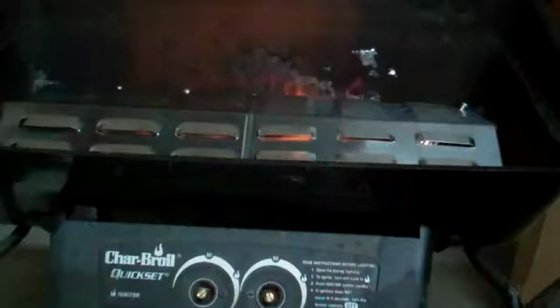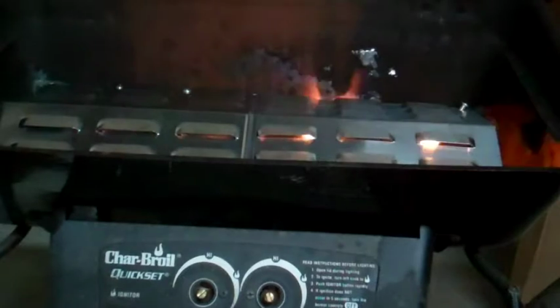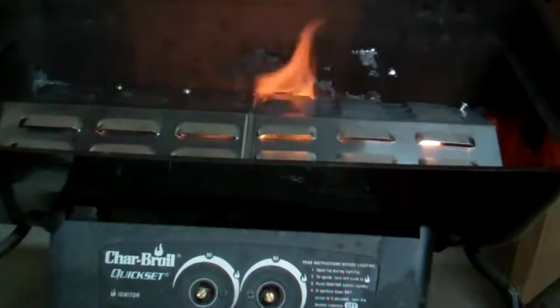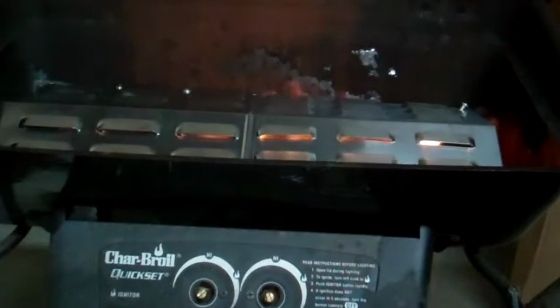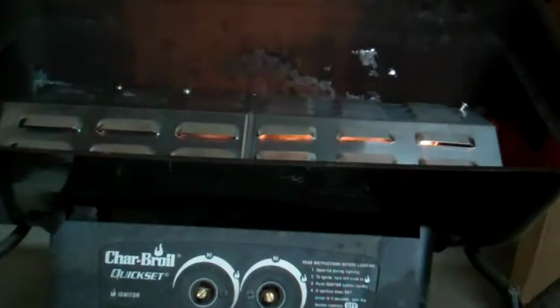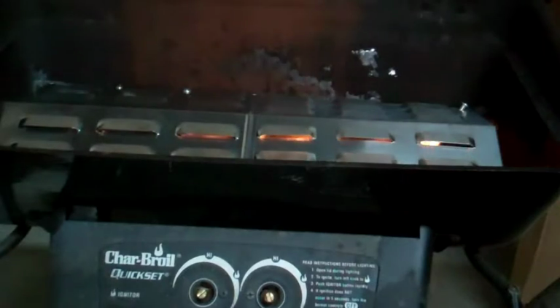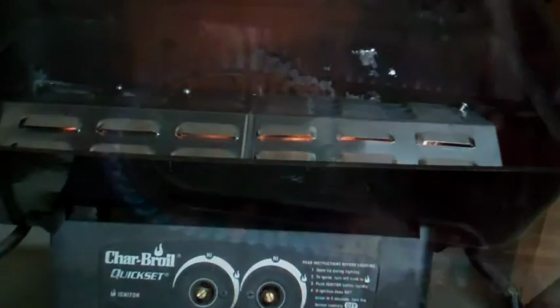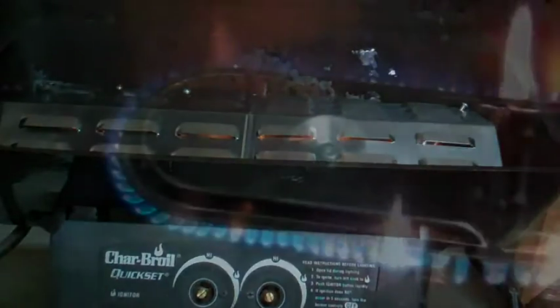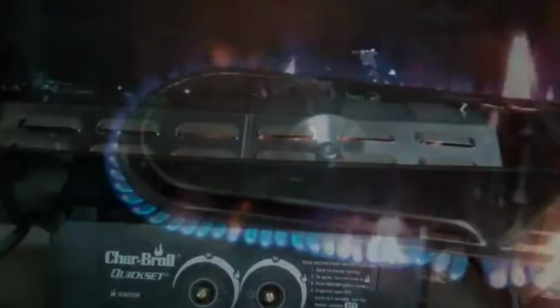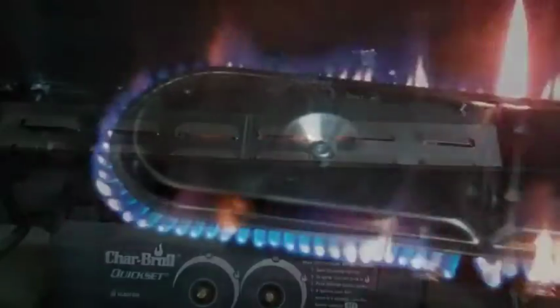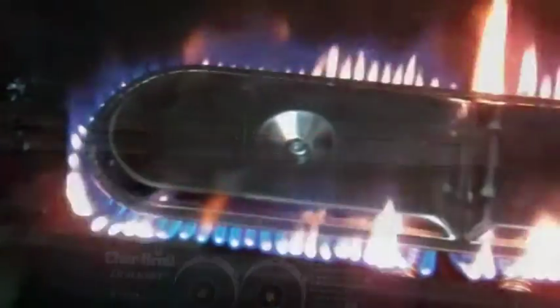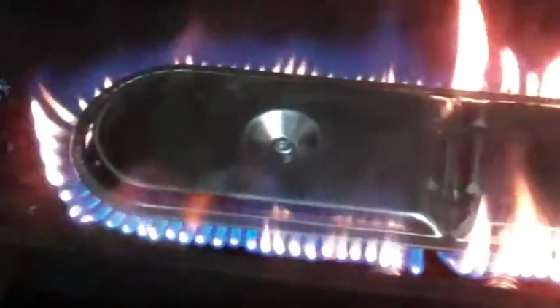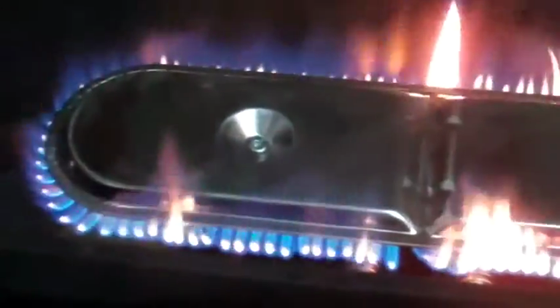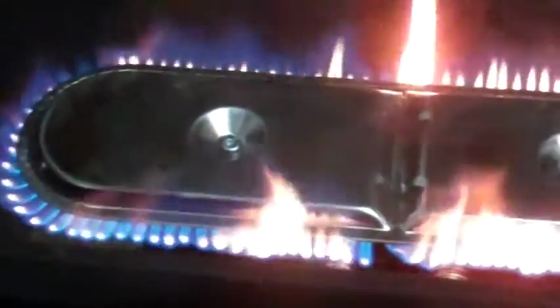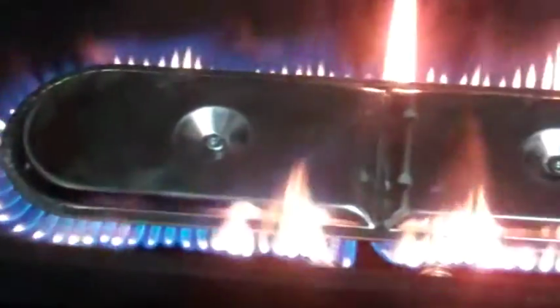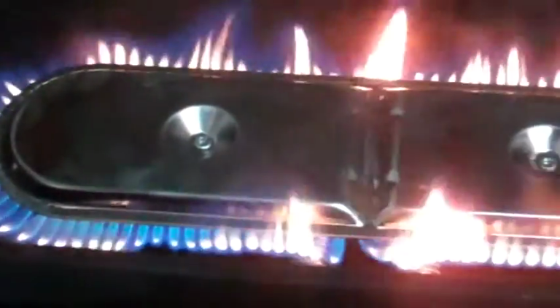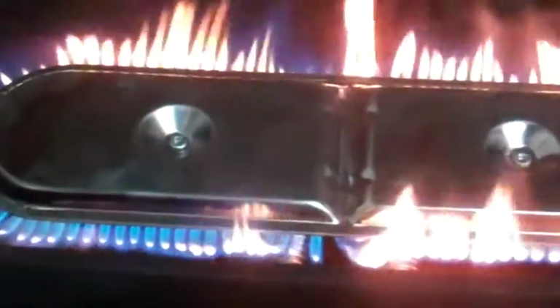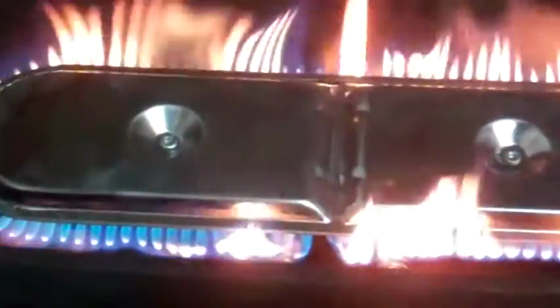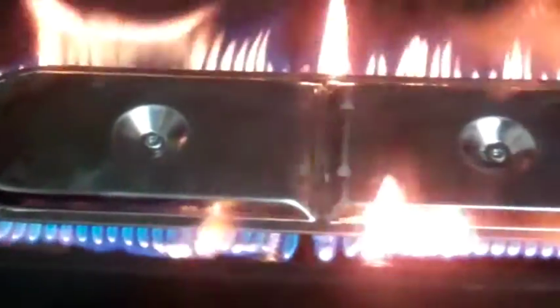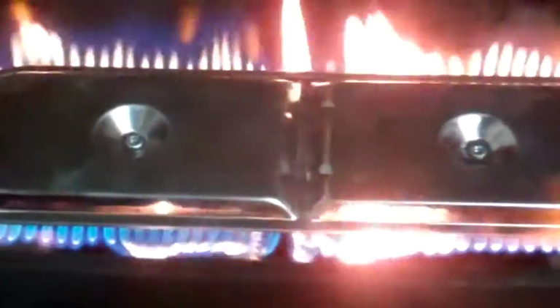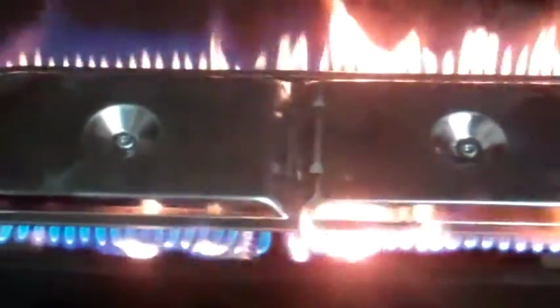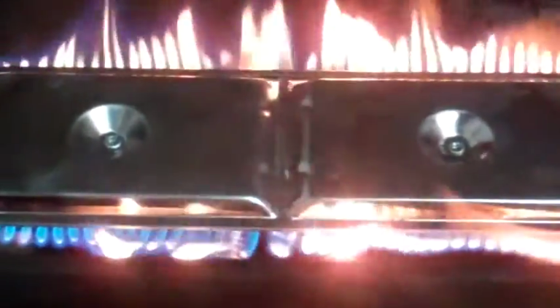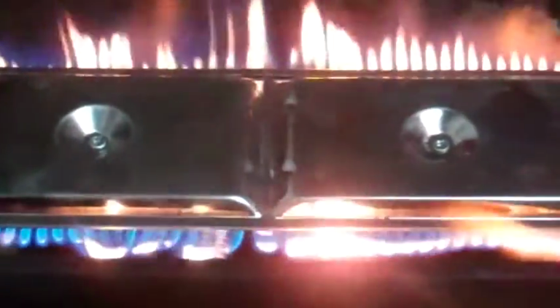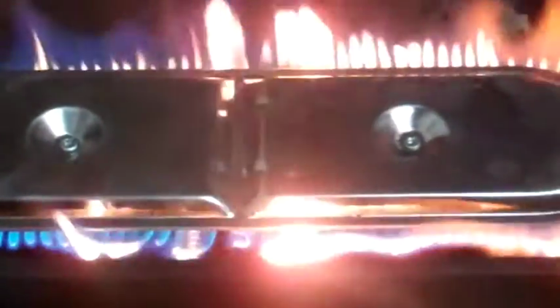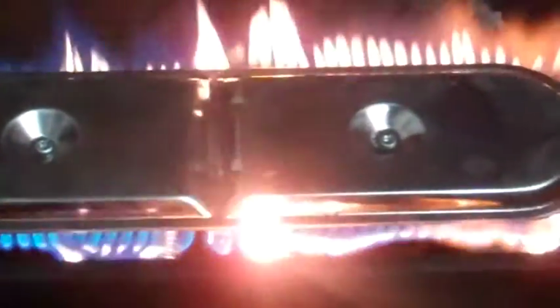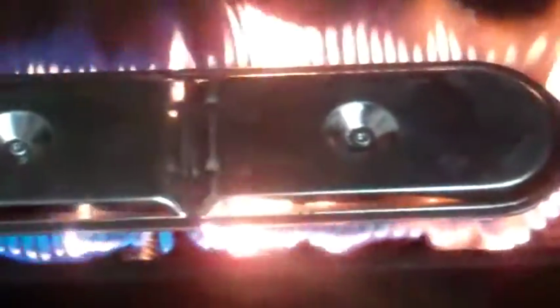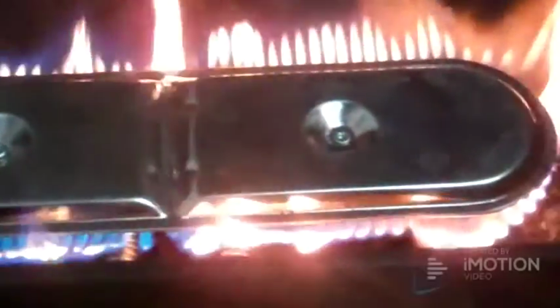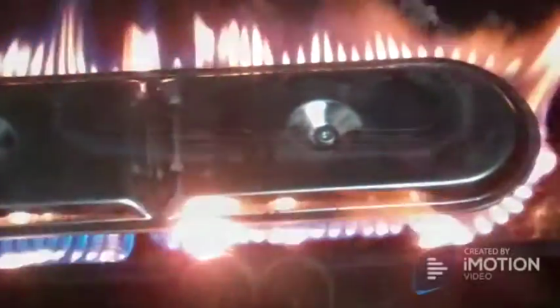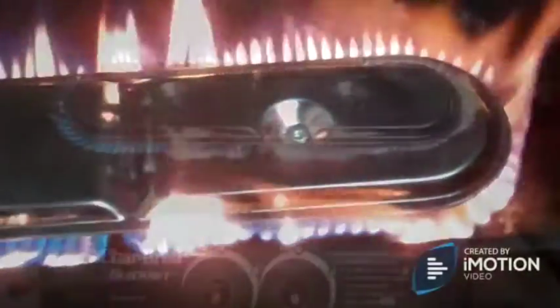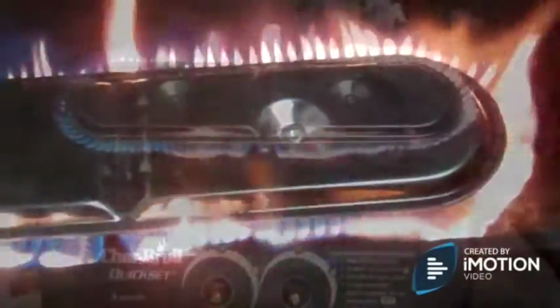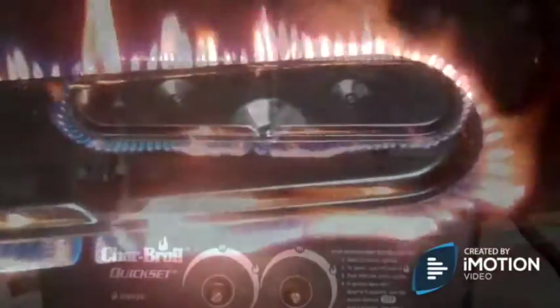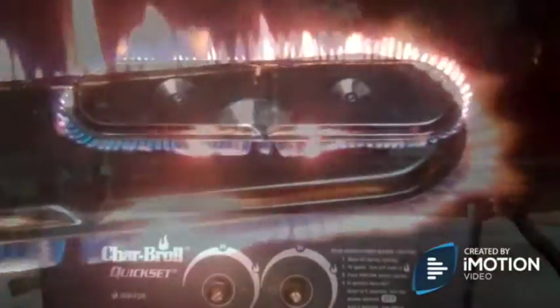Once the burner is installed, always check flames to adjust the carburetor and test for leaks.